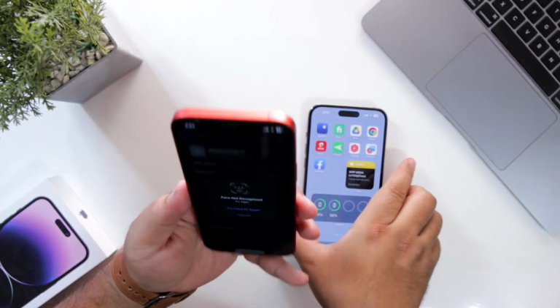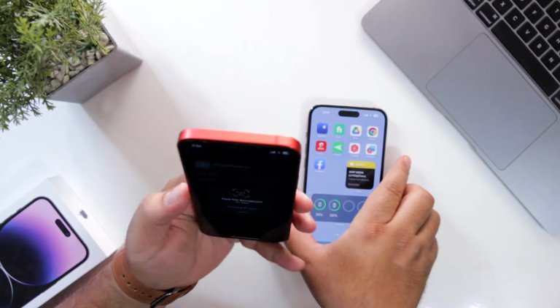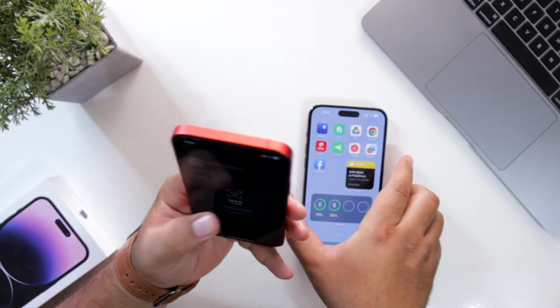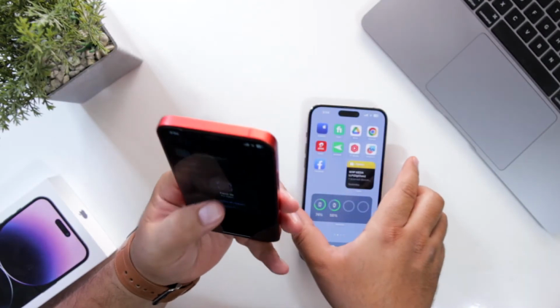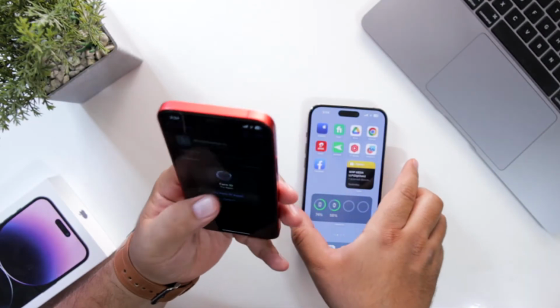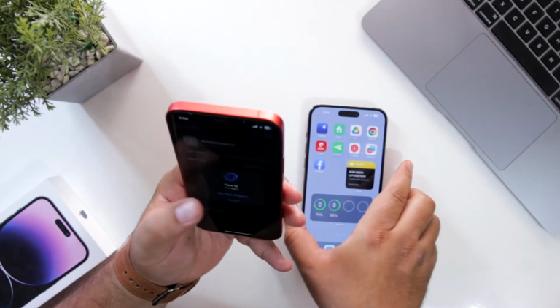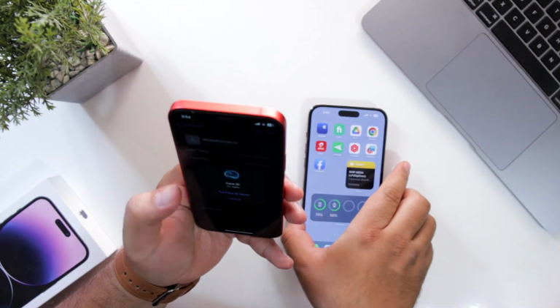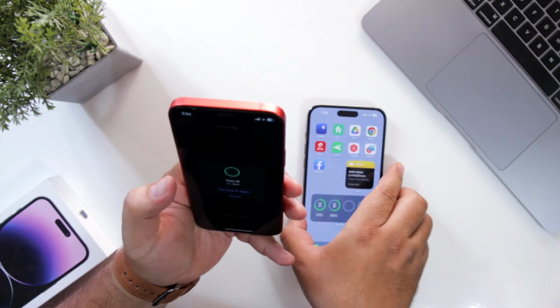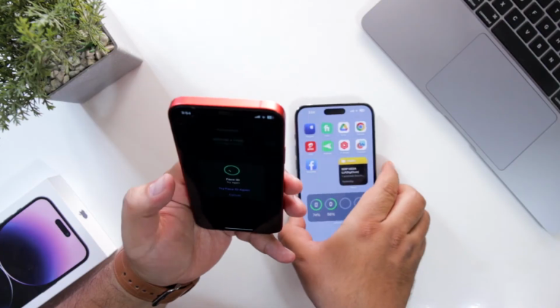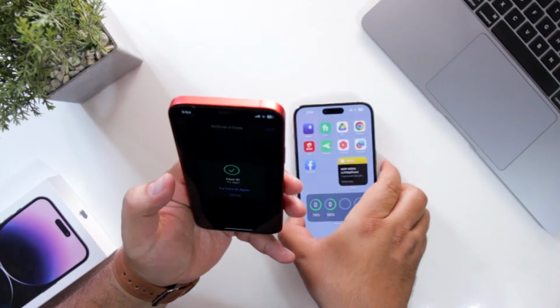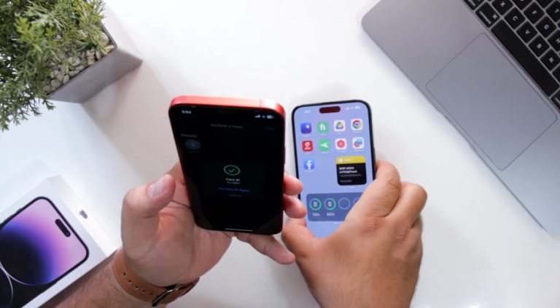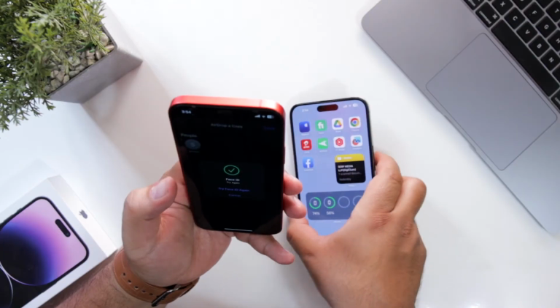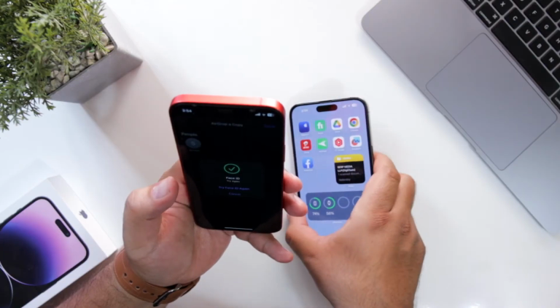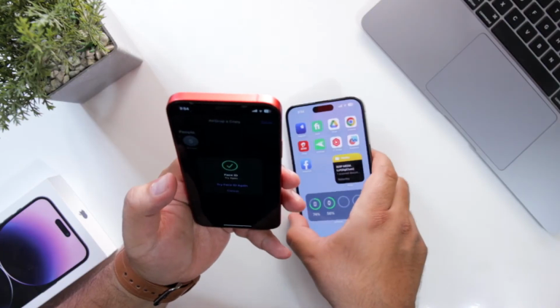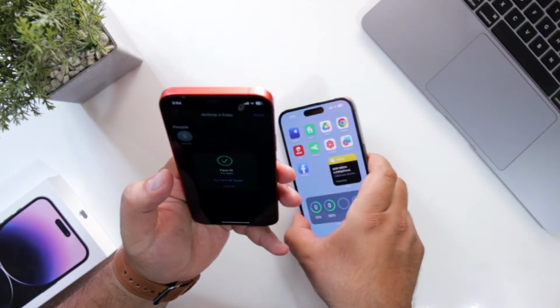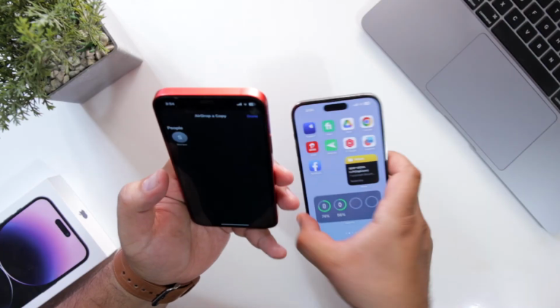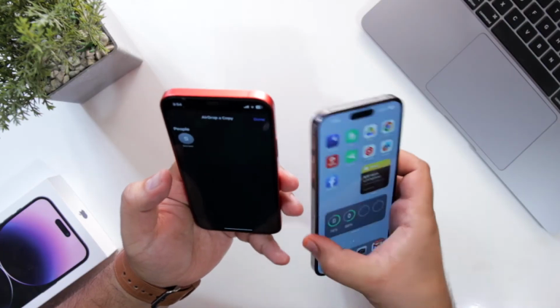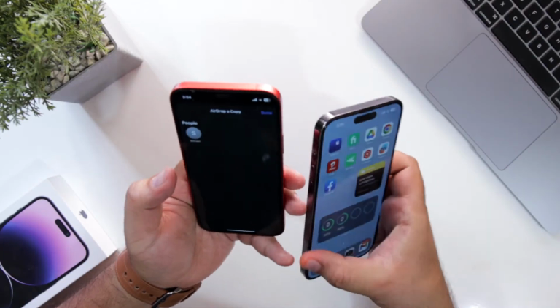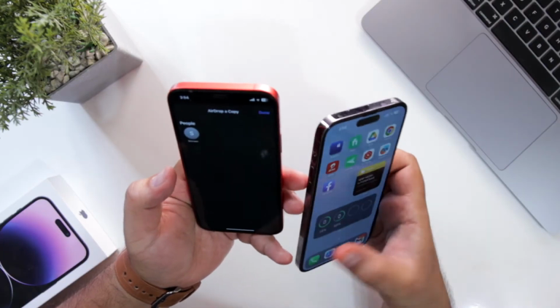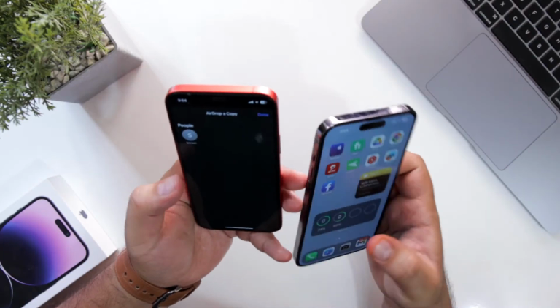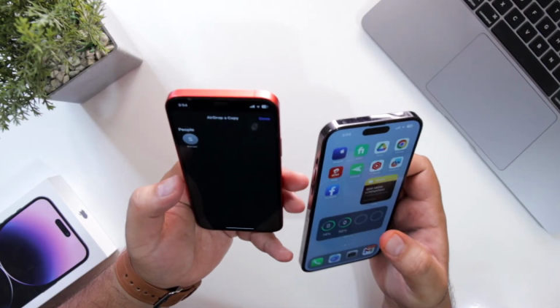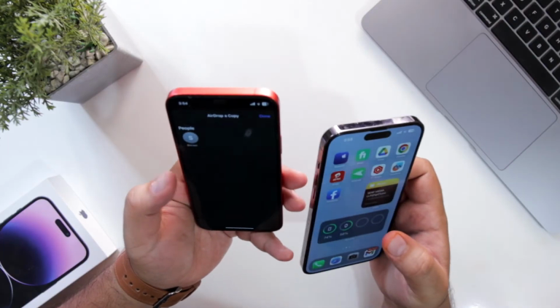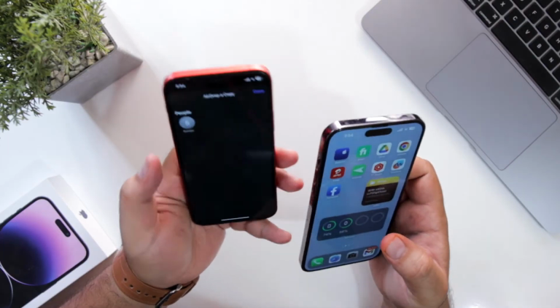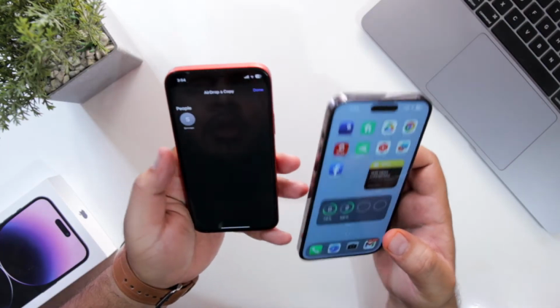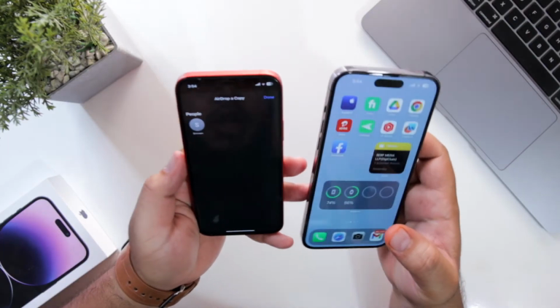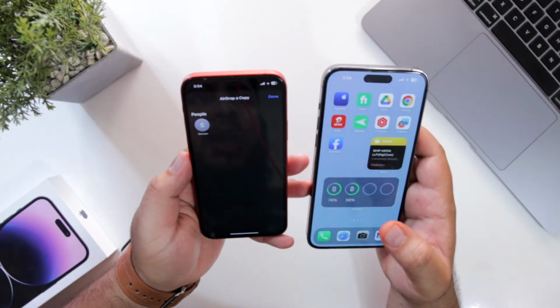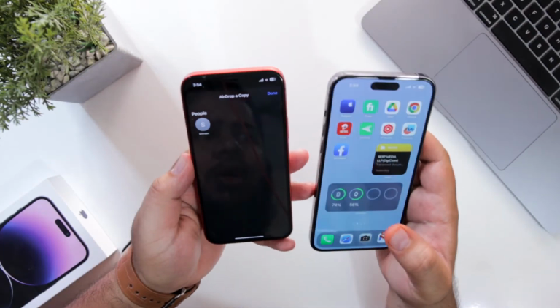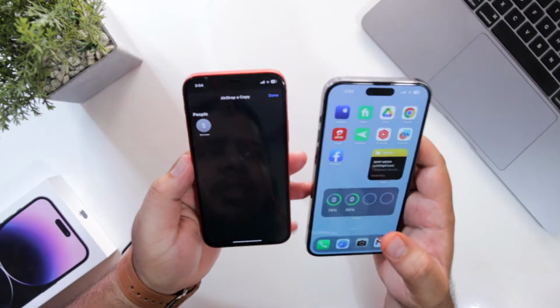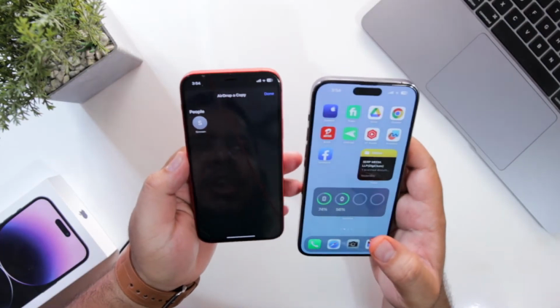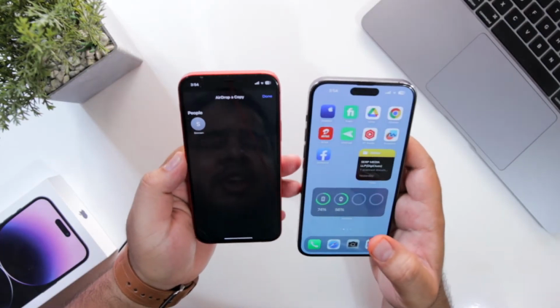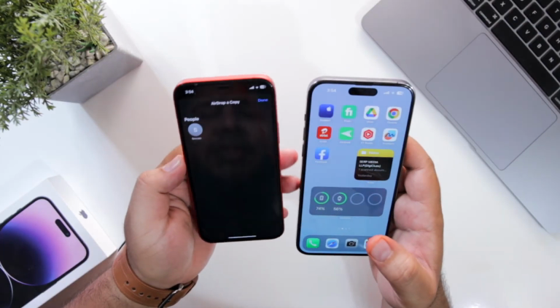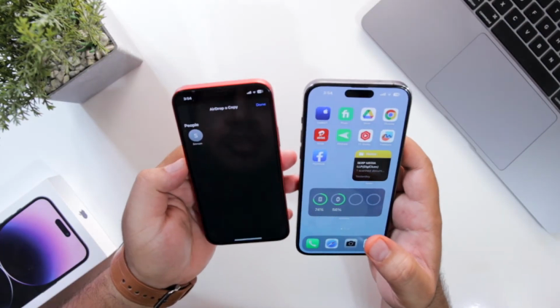Show your Face ID. It will open AirDrop. Now select the device.